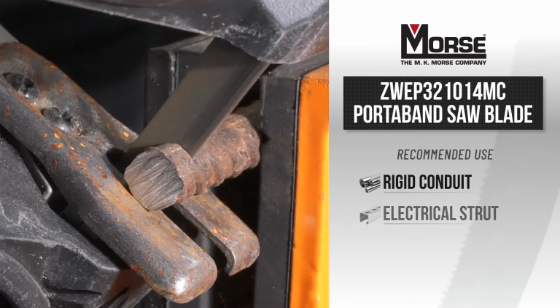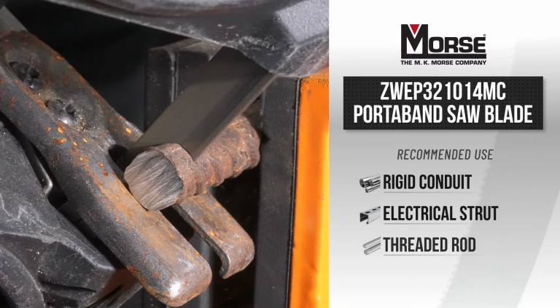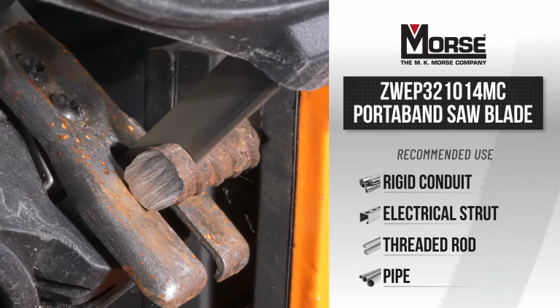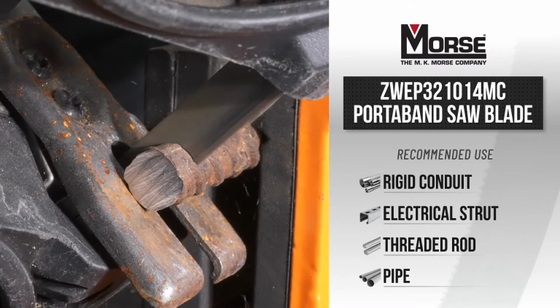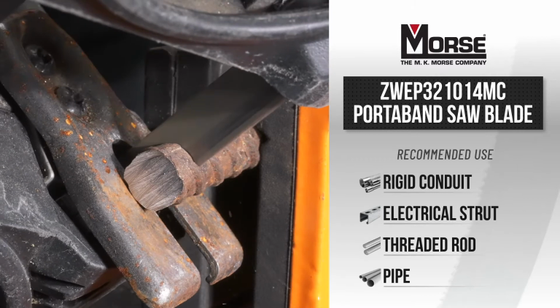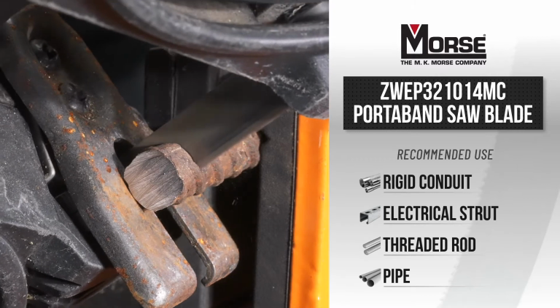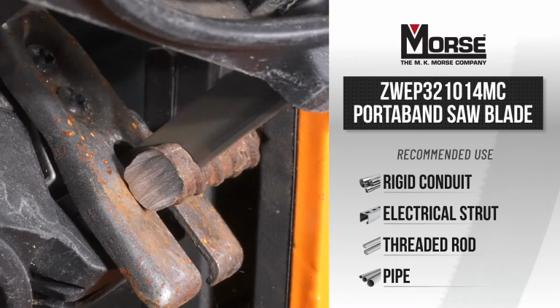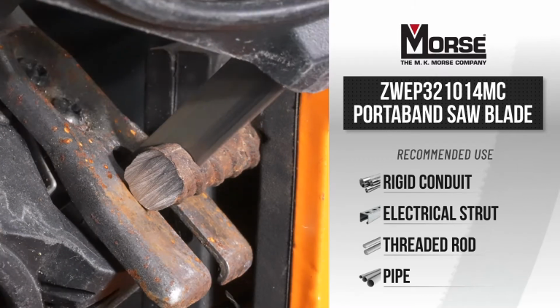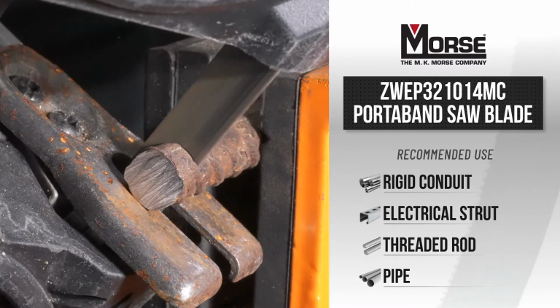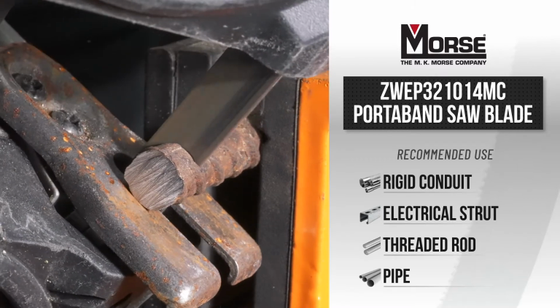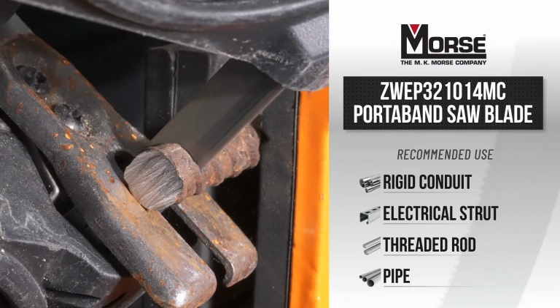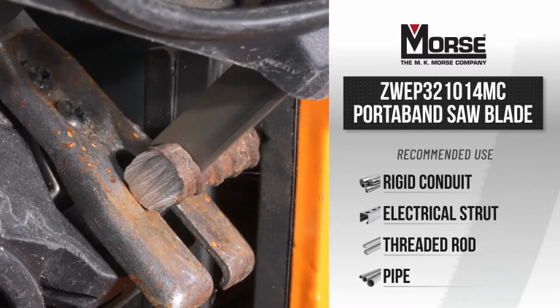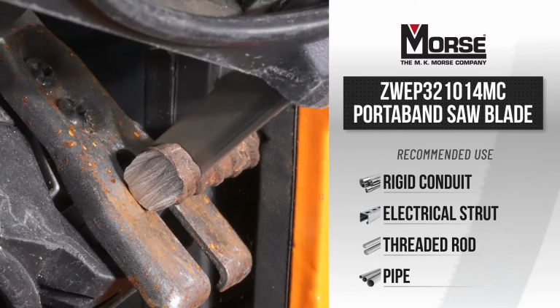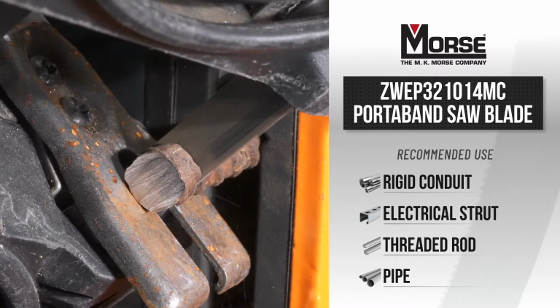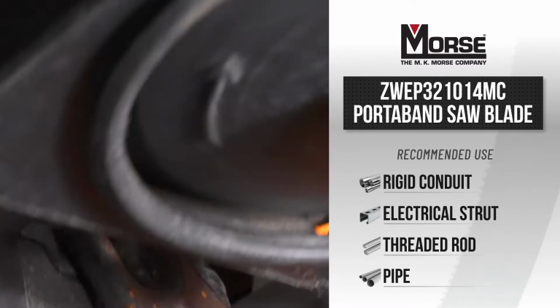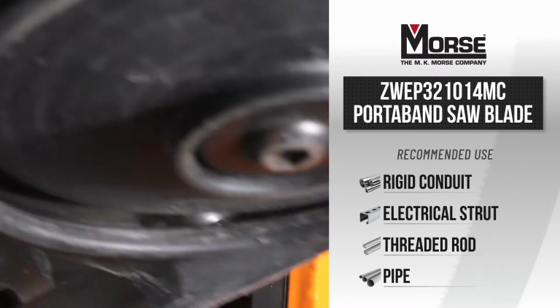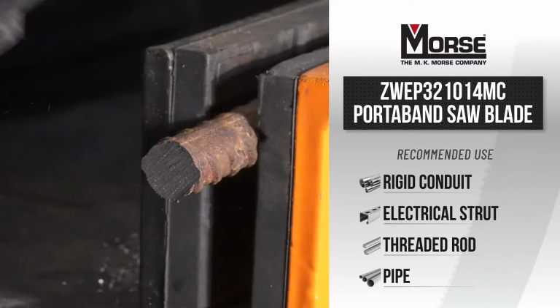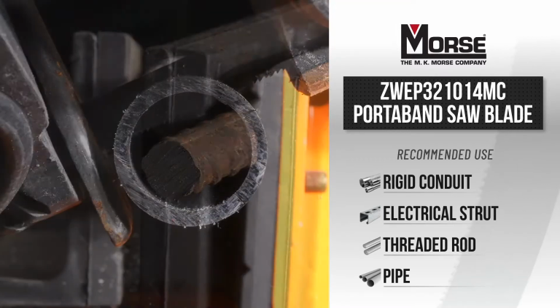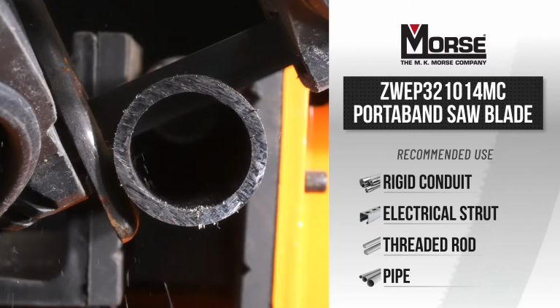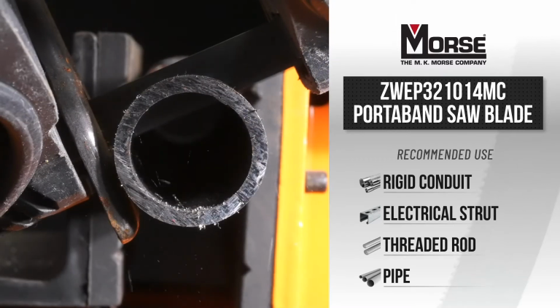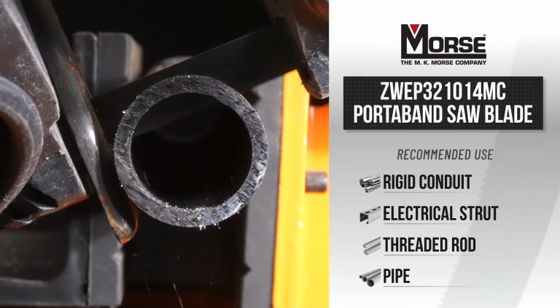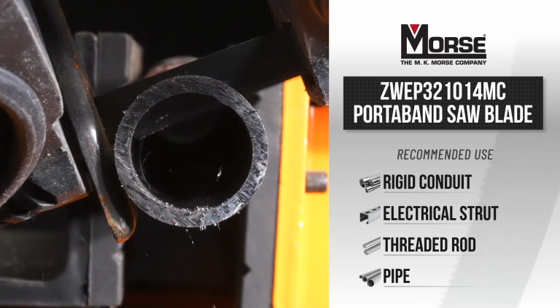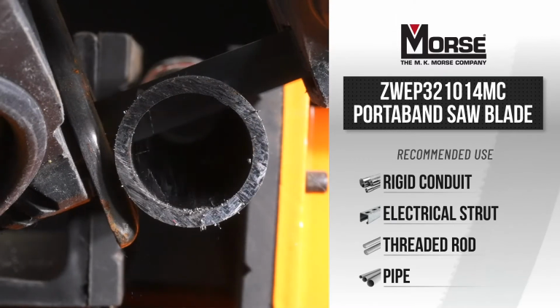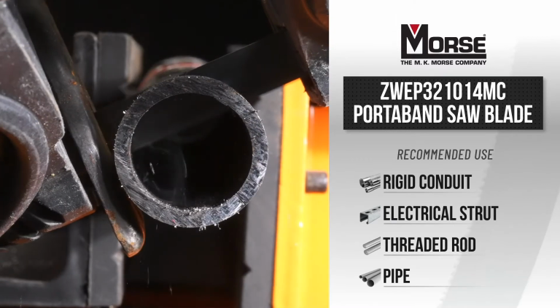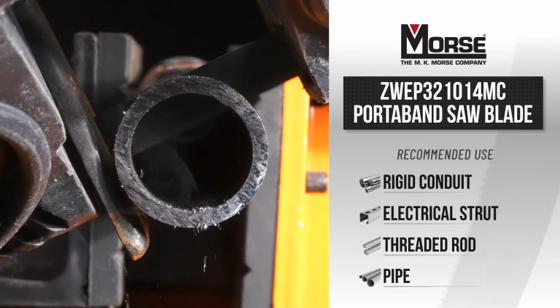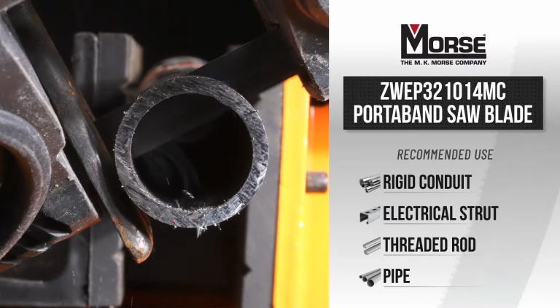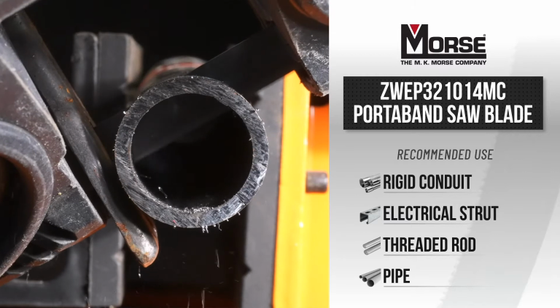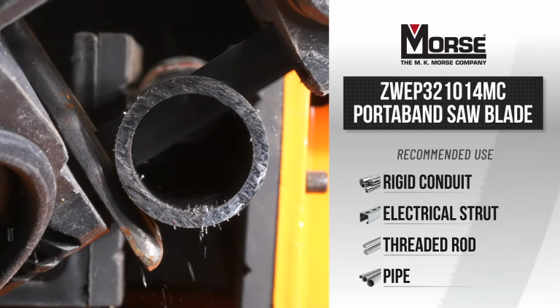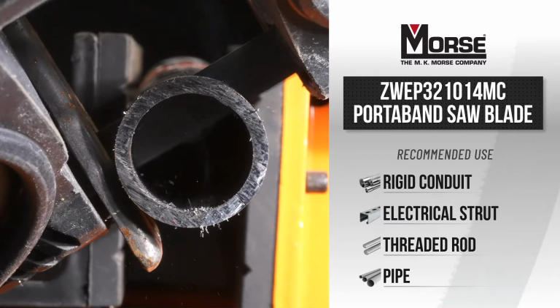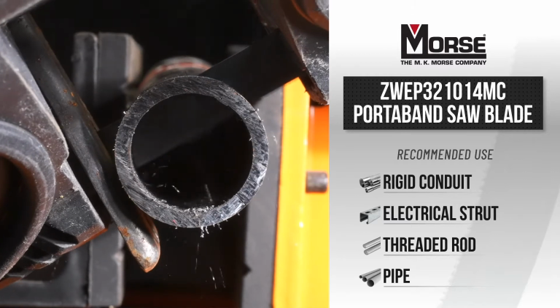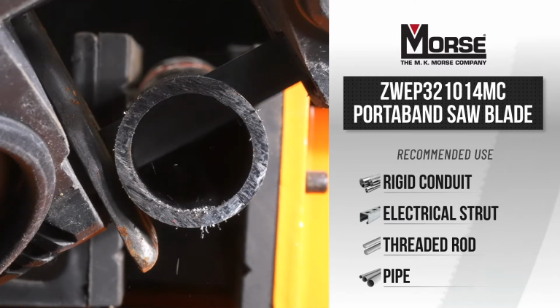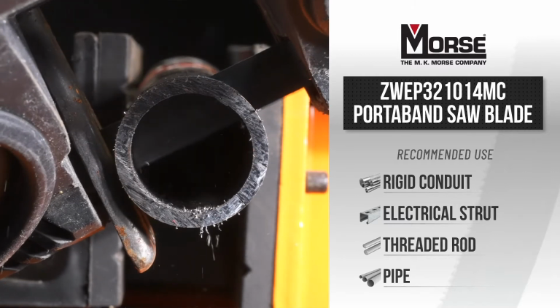The 10/14 TPI blade cuts prime applications such as rigid conduit for electrical, strut, and threaded rod.